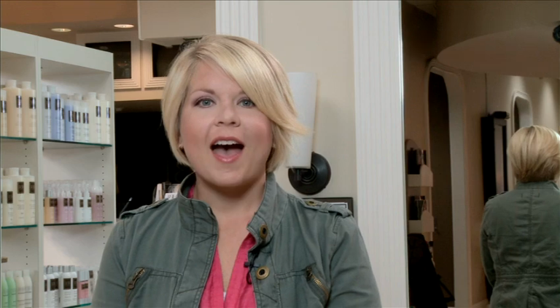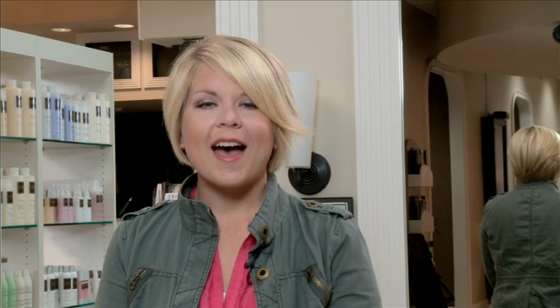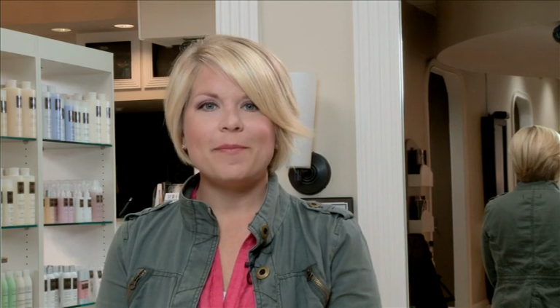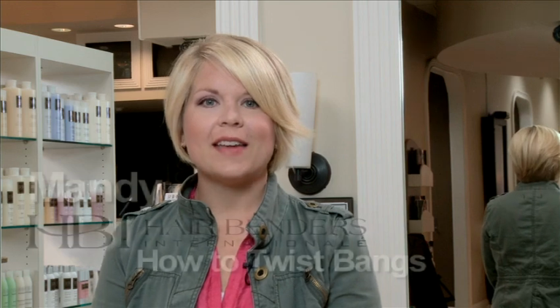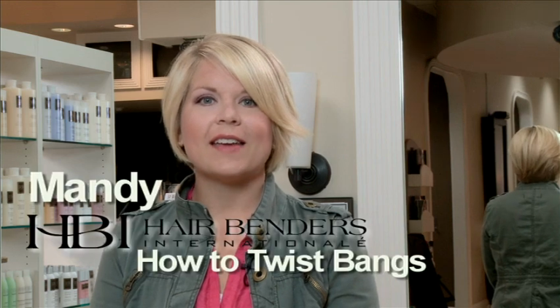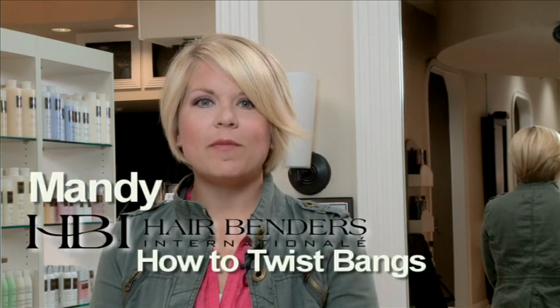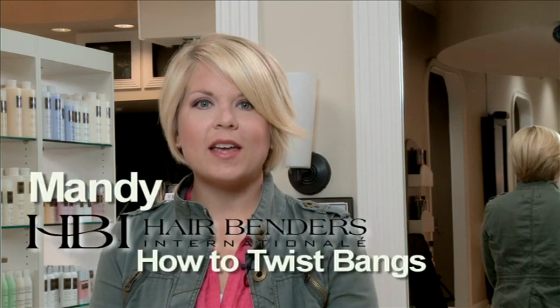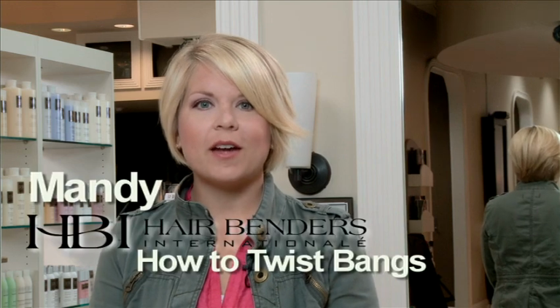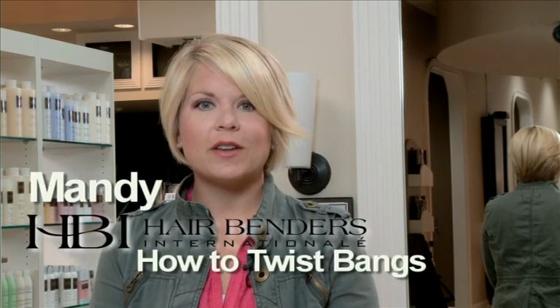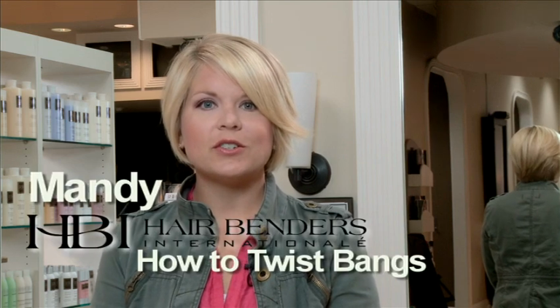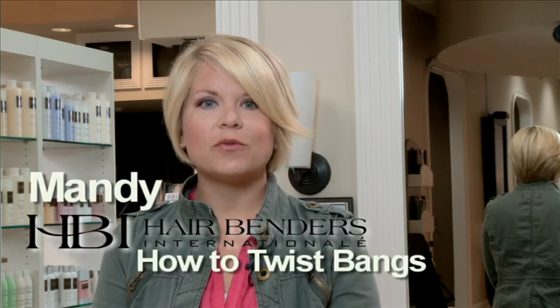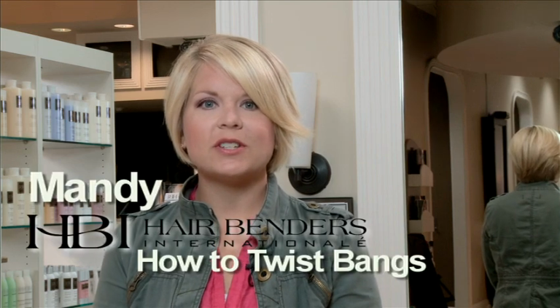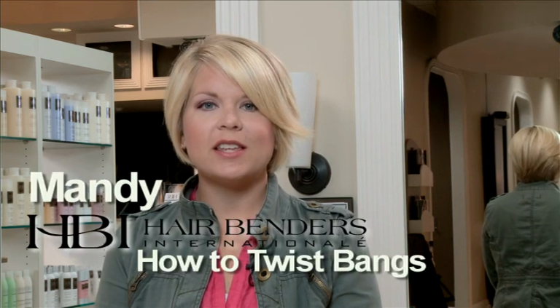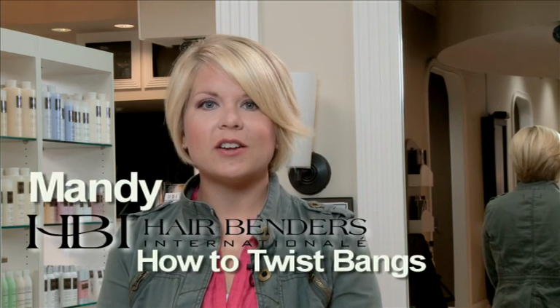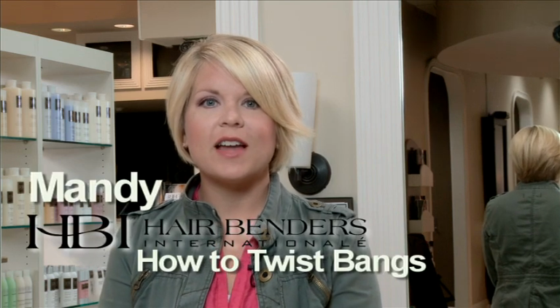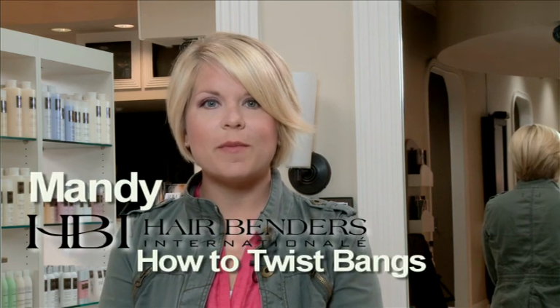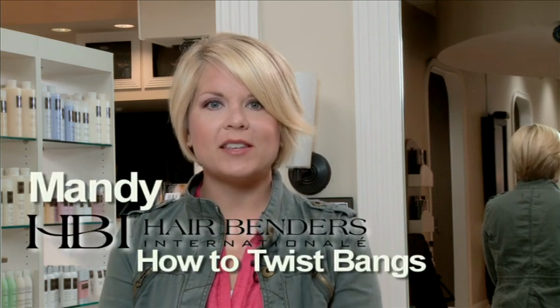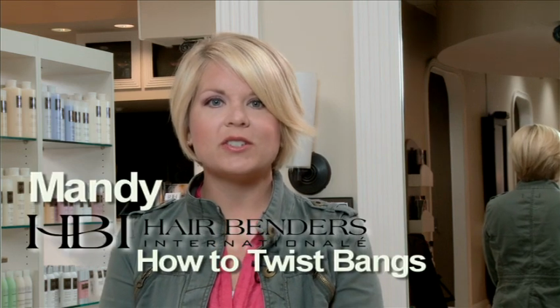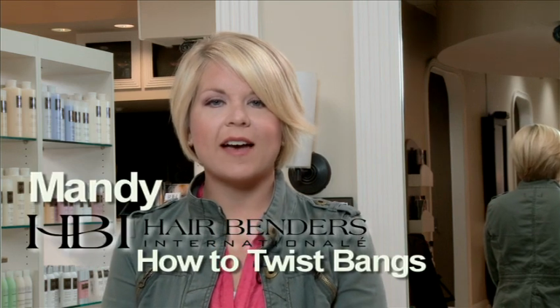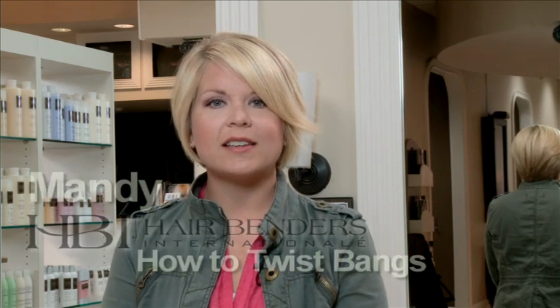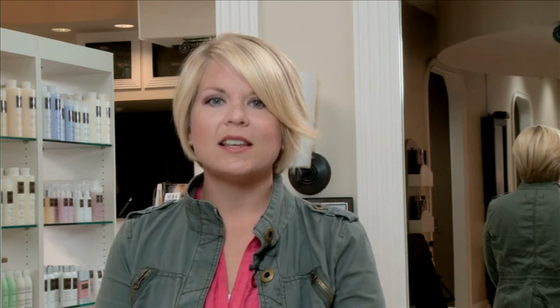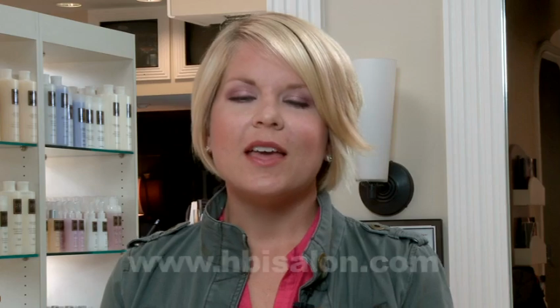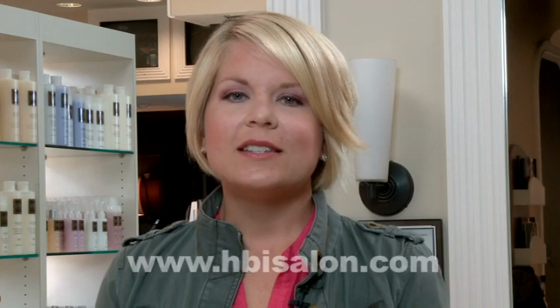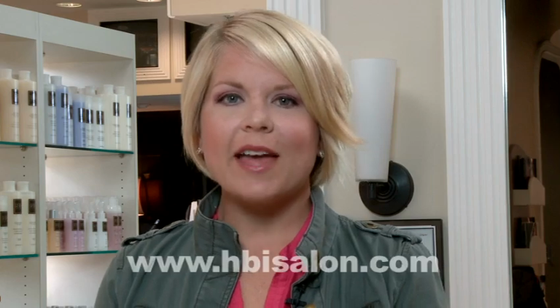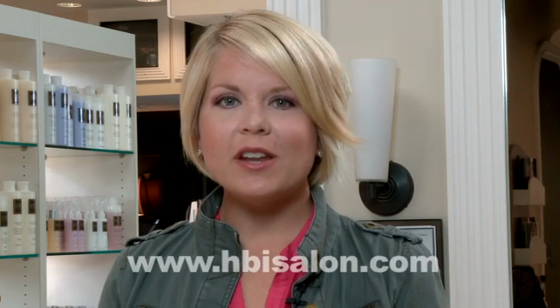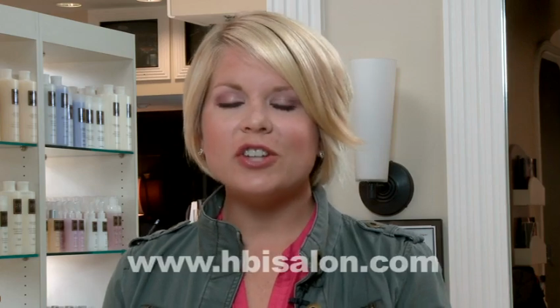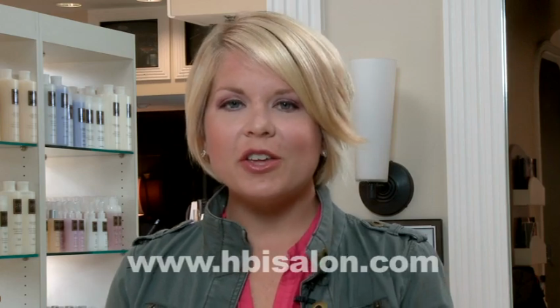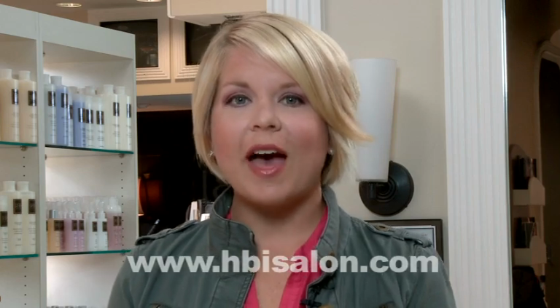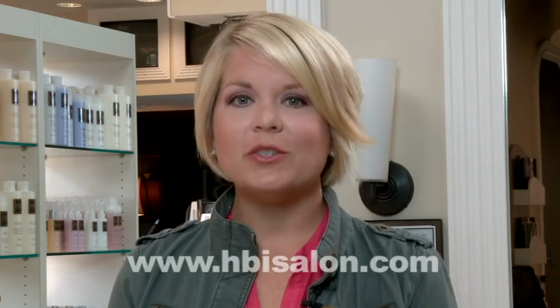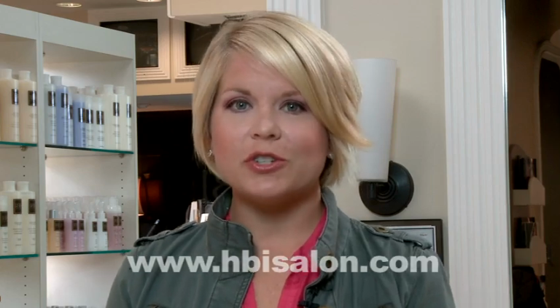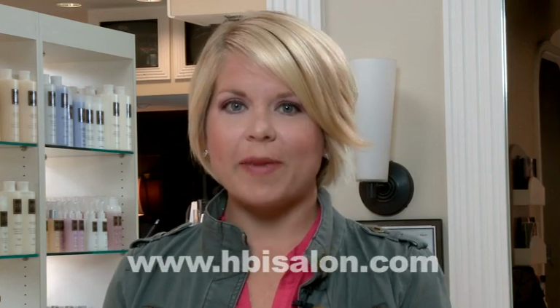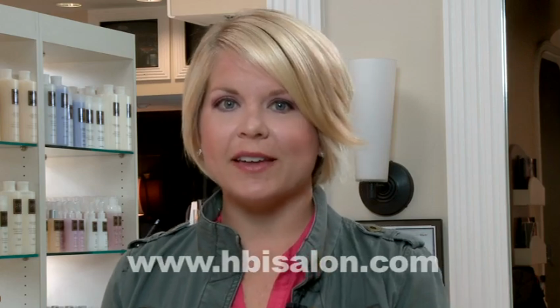Hi, I'm Mandy. I've been at Hairbender's for 10 years and I'm a master stylist. Today I'm going to show you how to twist your bangs.